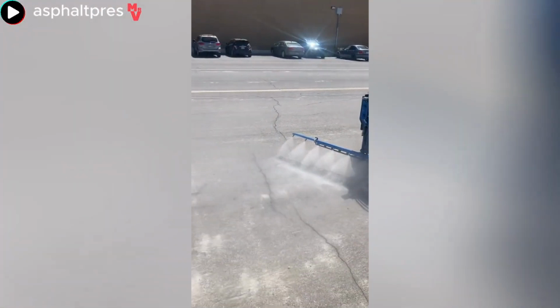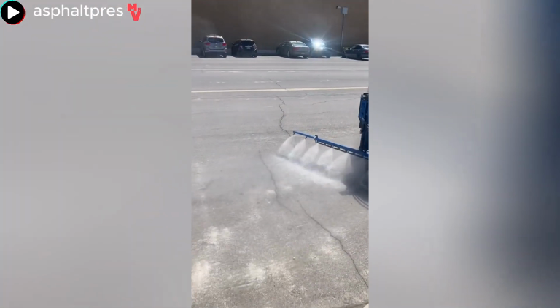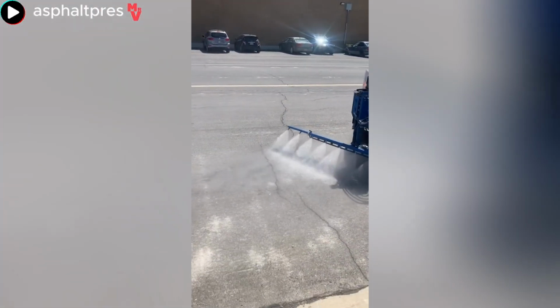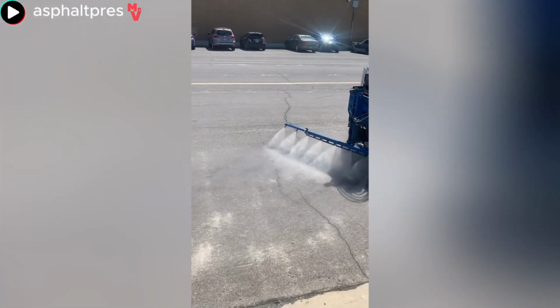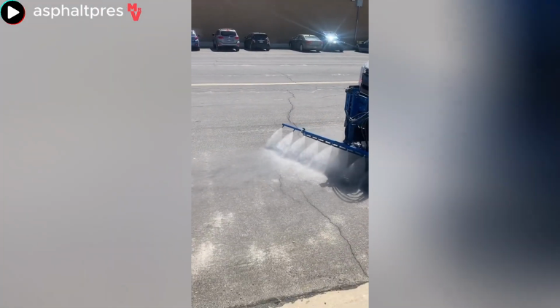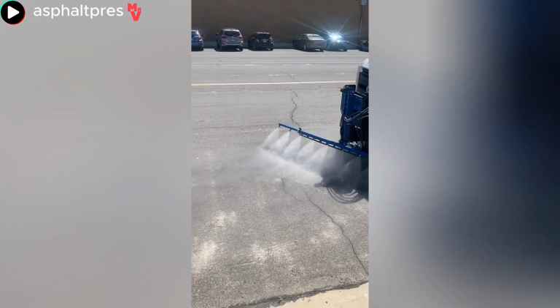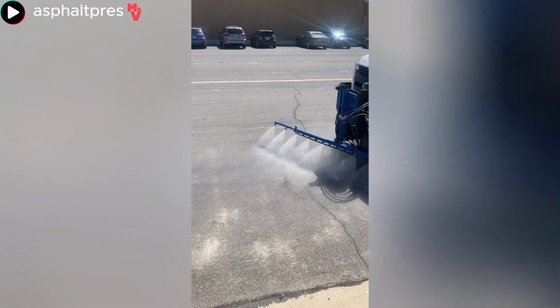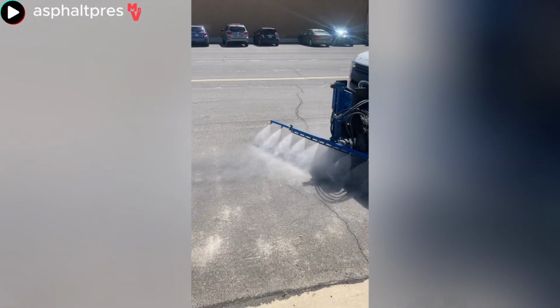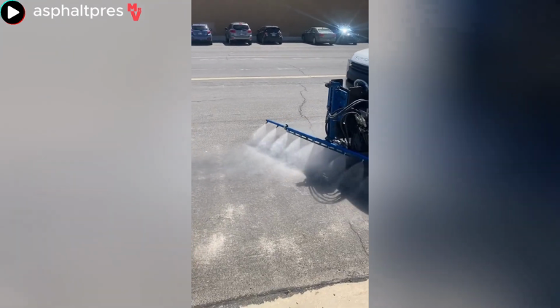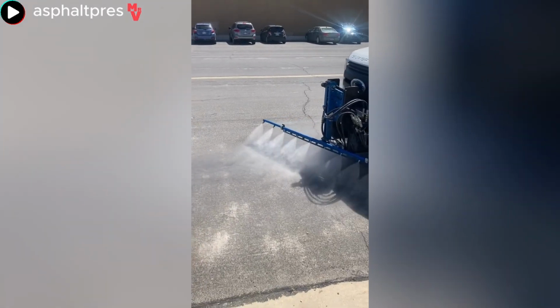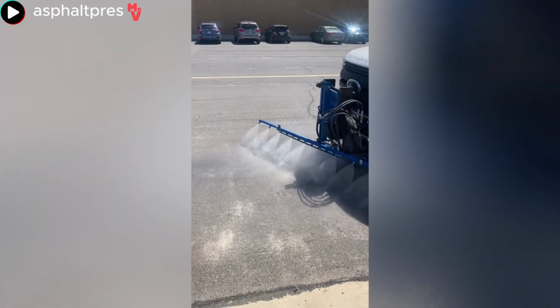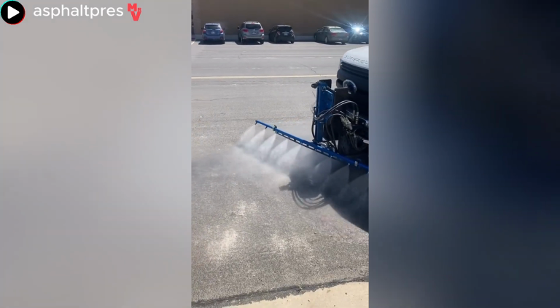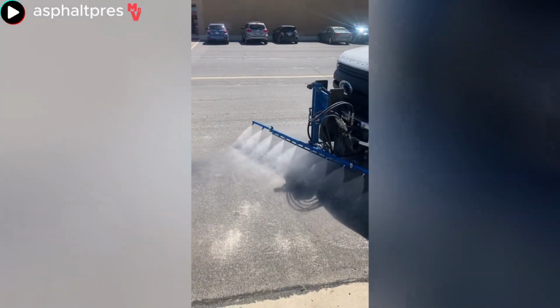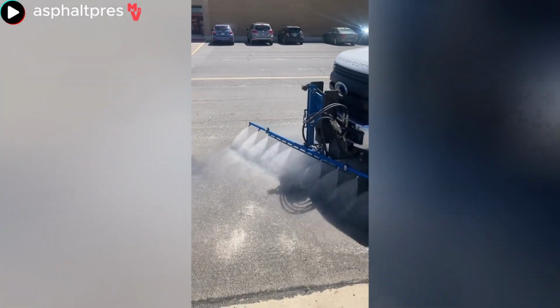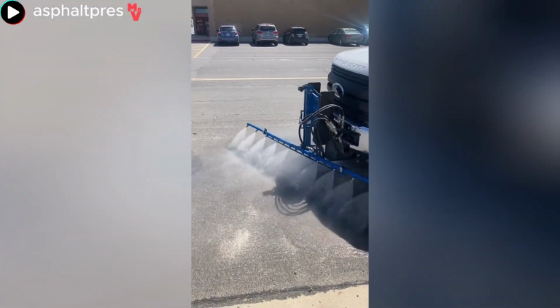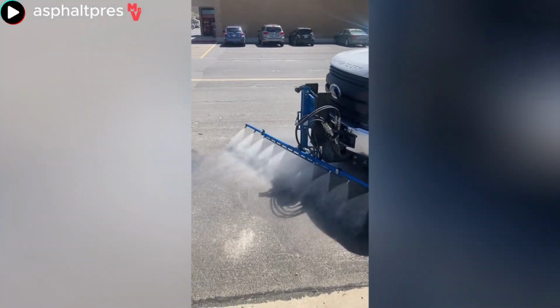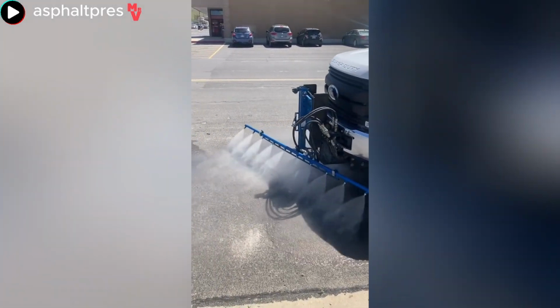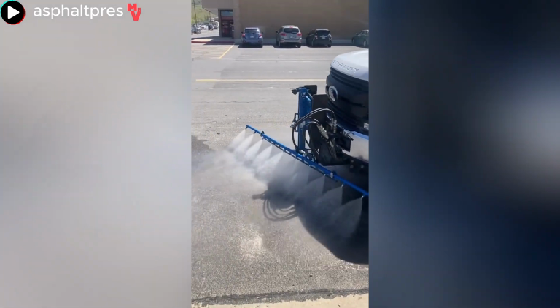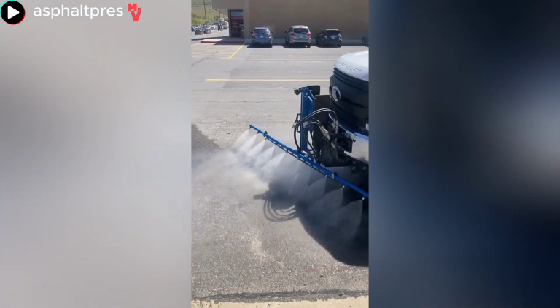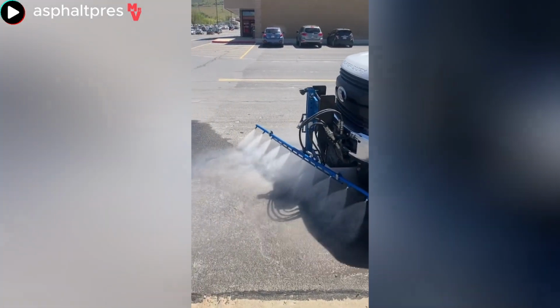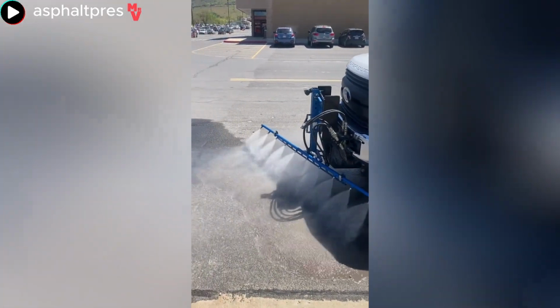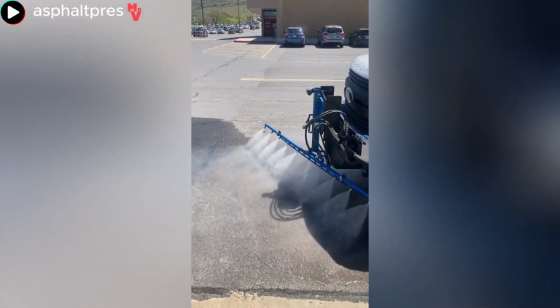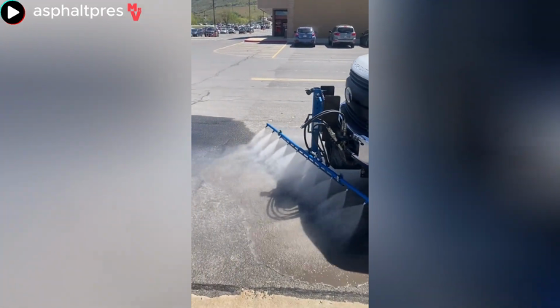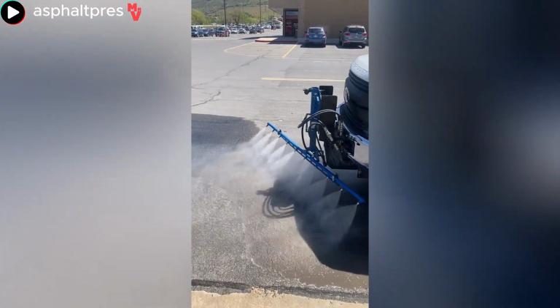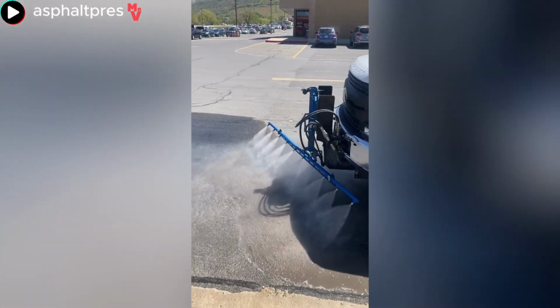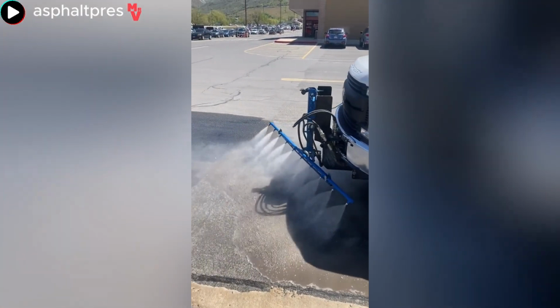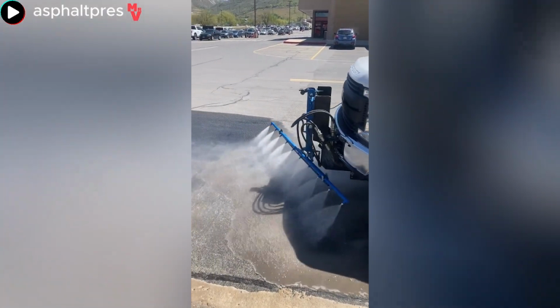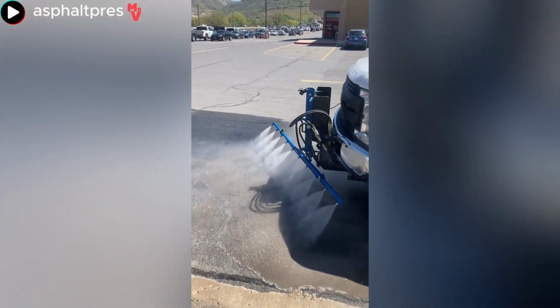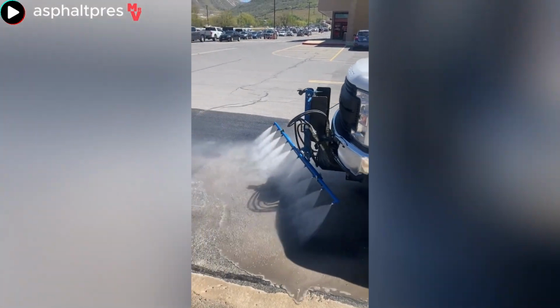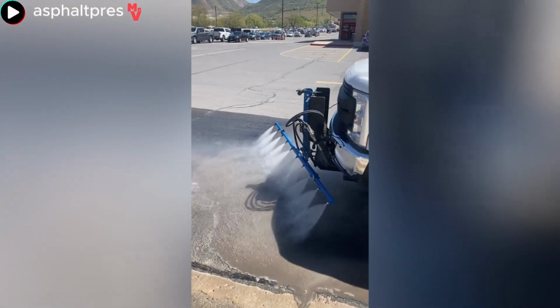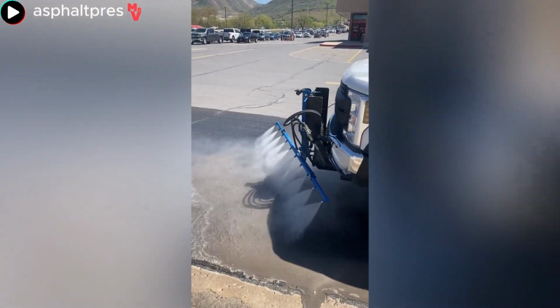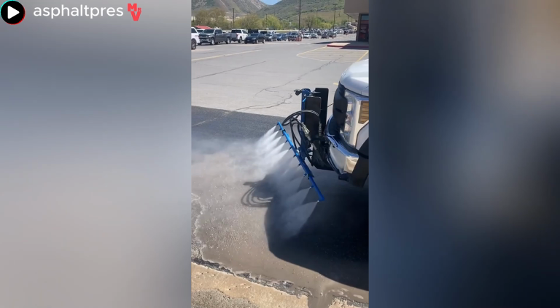Machines like this one are equipped with high-pressure jets that spray water onto the pavement to clean or wash it efficiently.